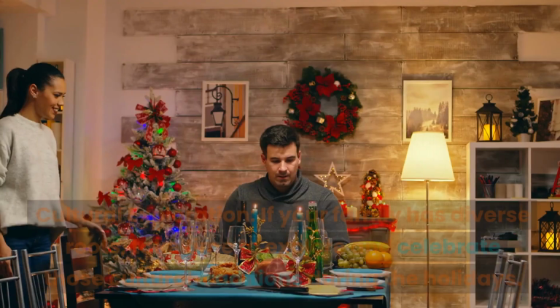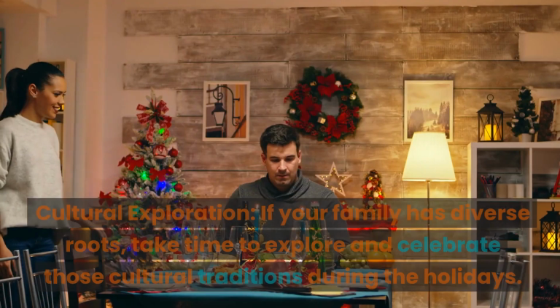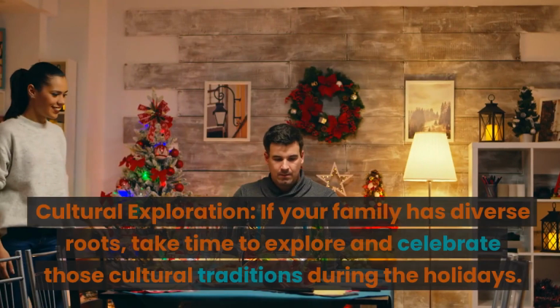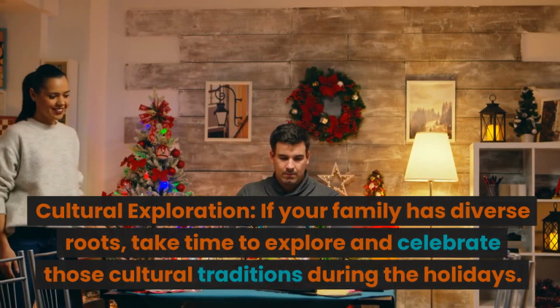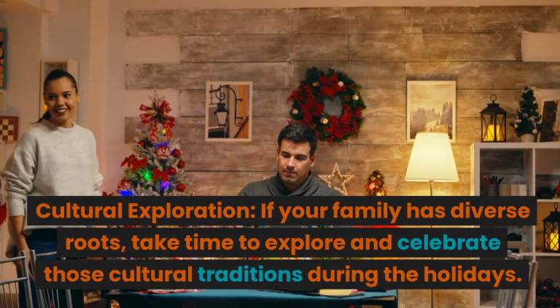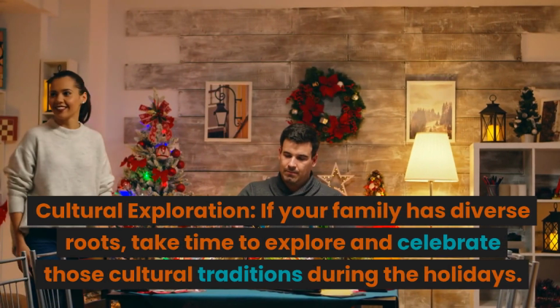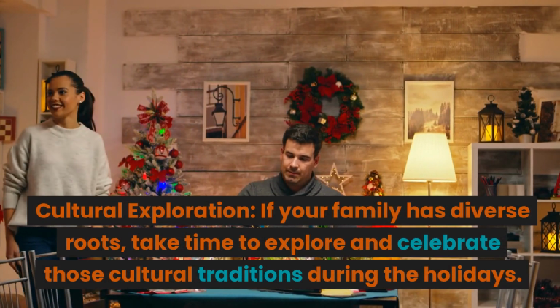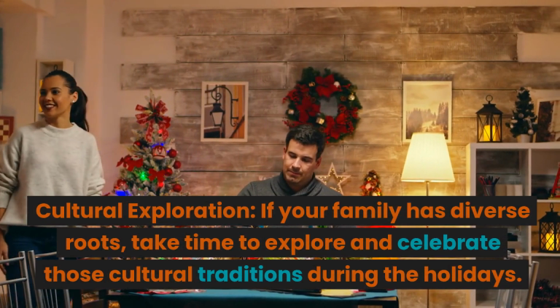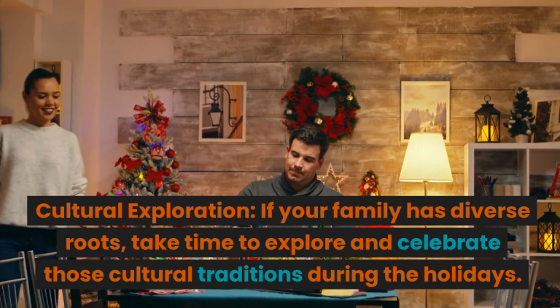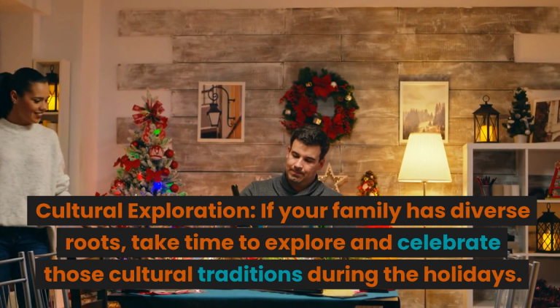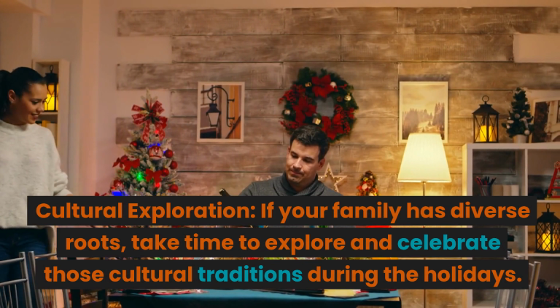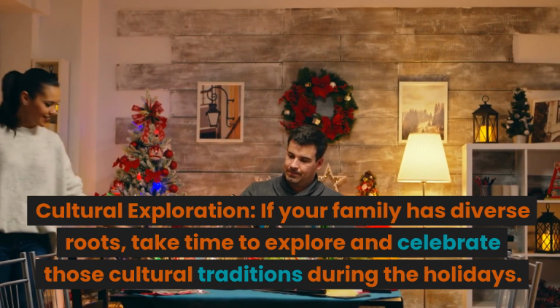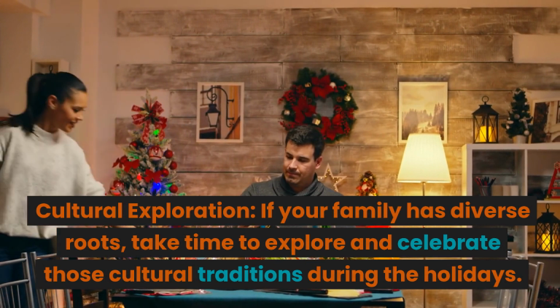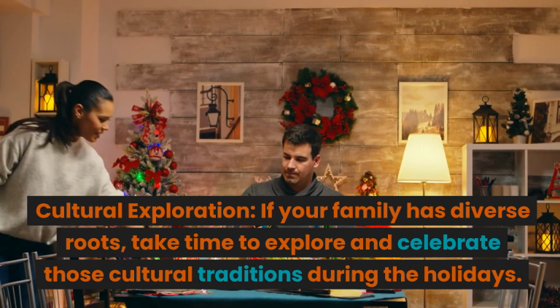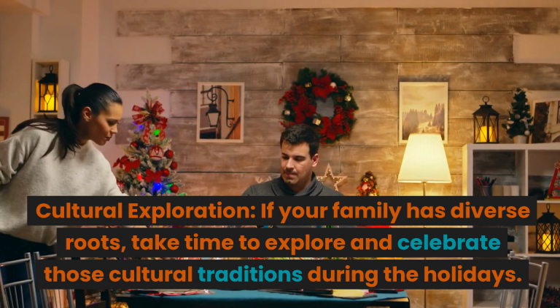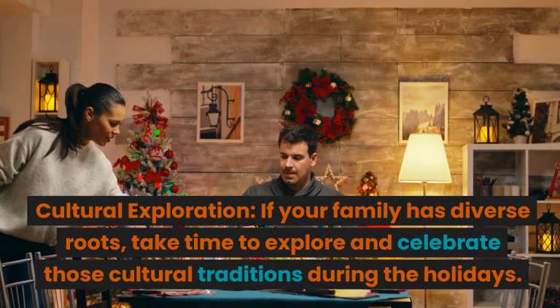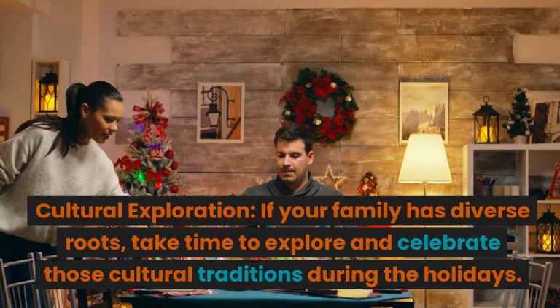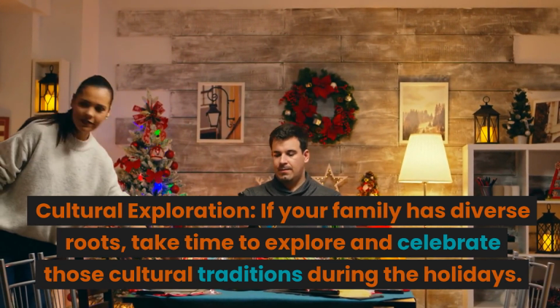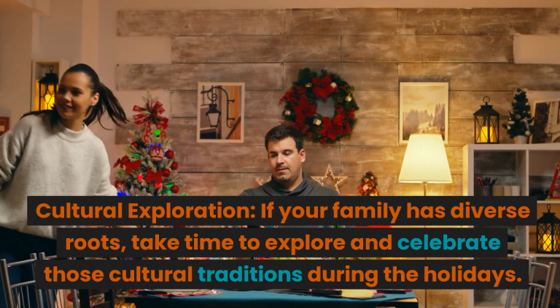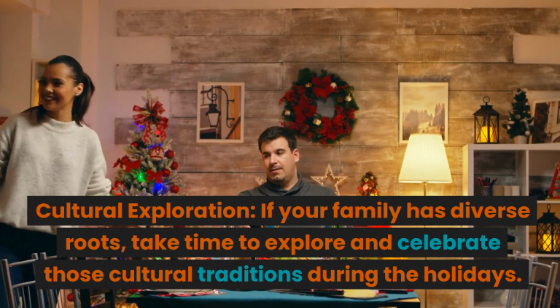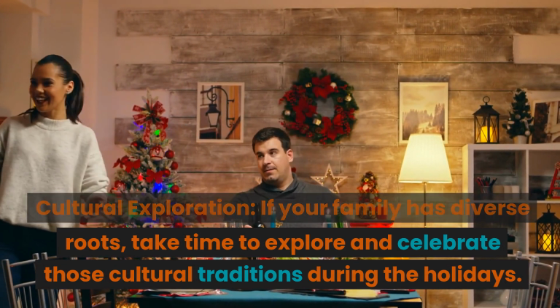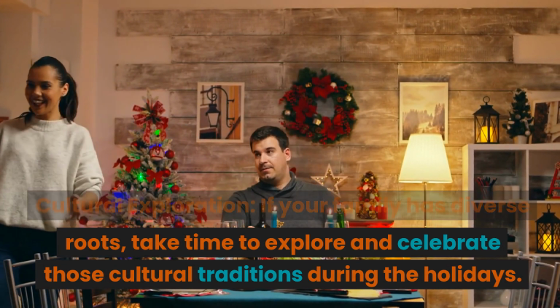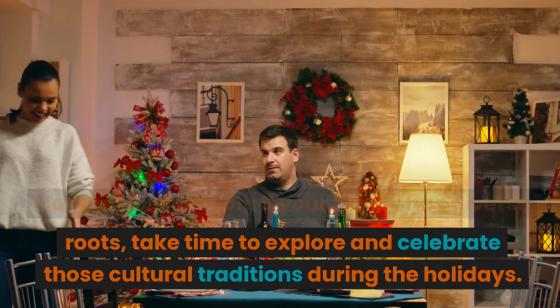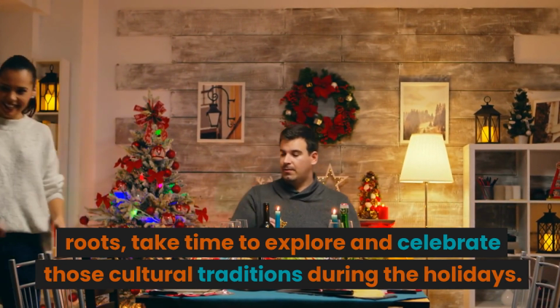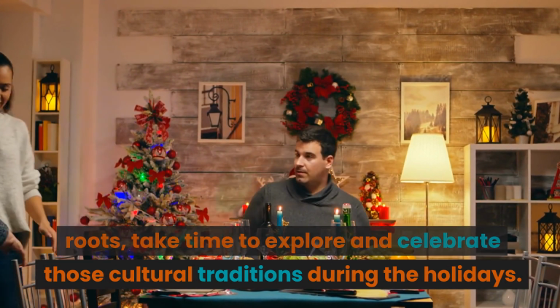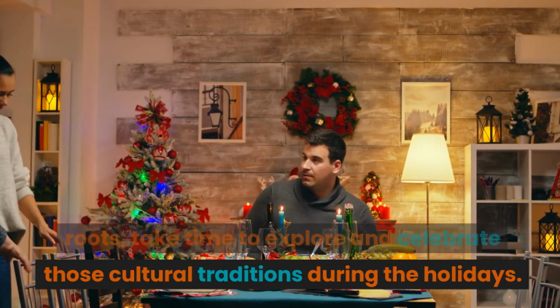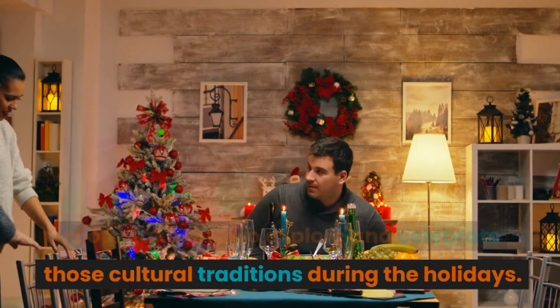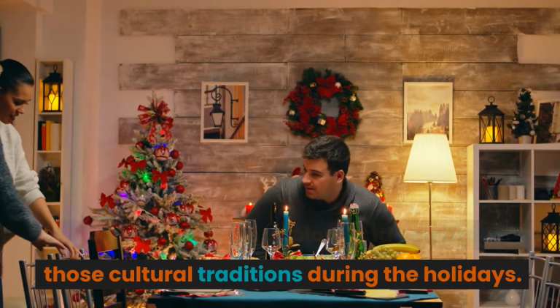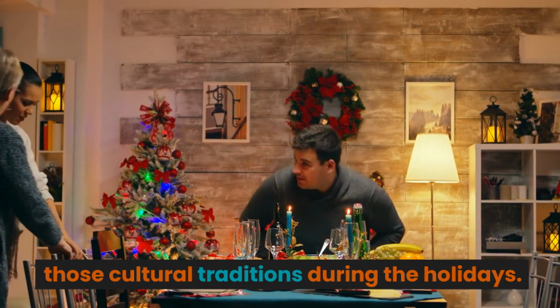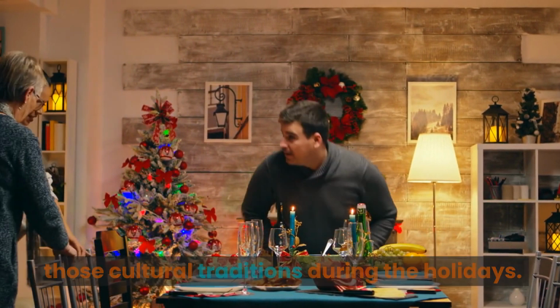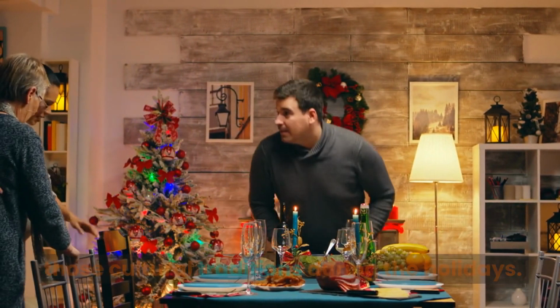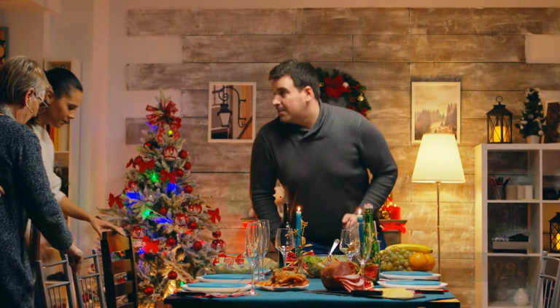Cultural exploration. If your family has diverse roots, take time to explore and celebrate those cultural traditions during the holidays.